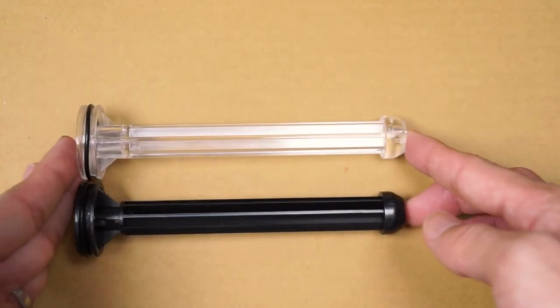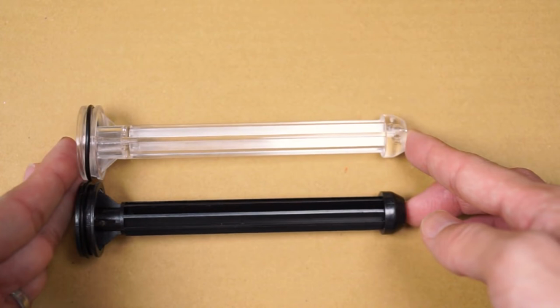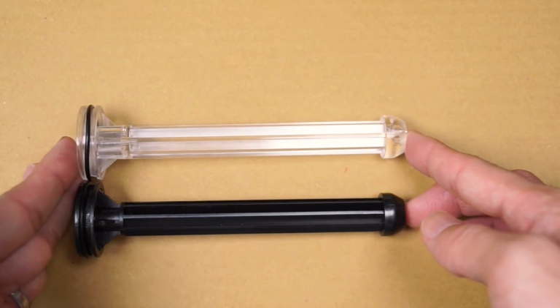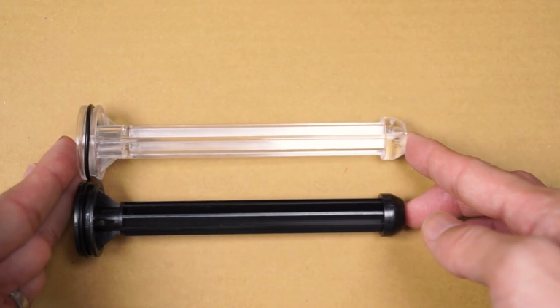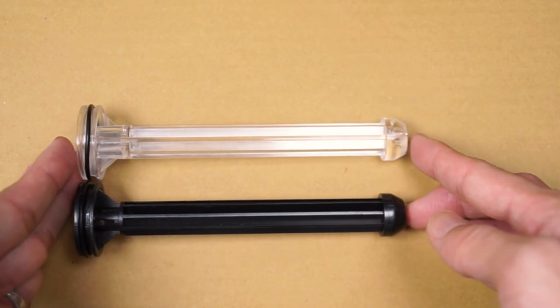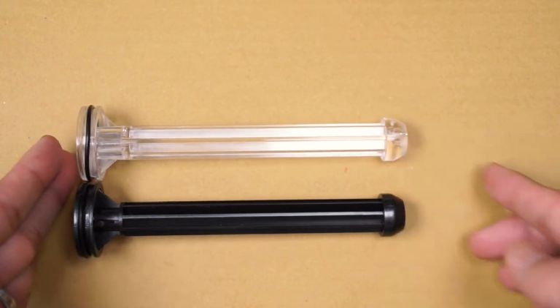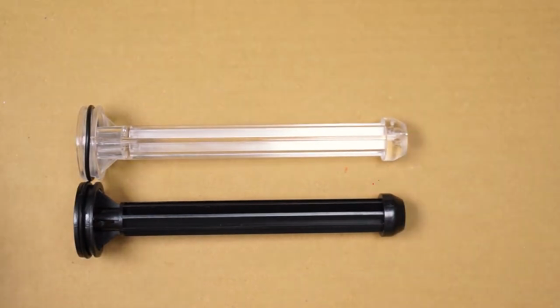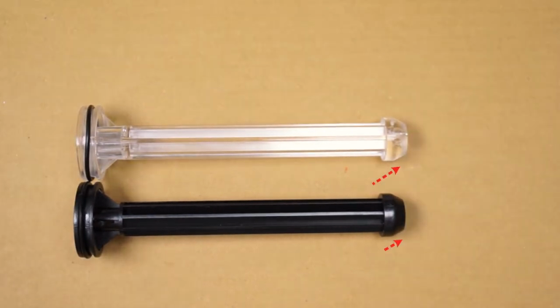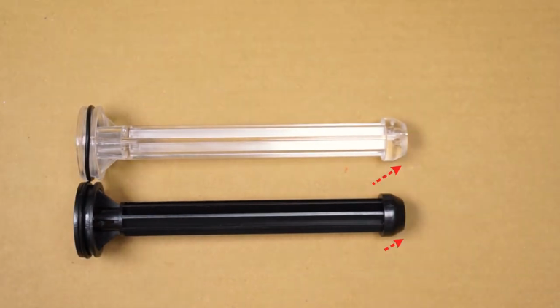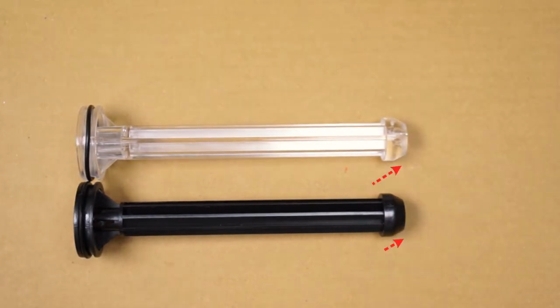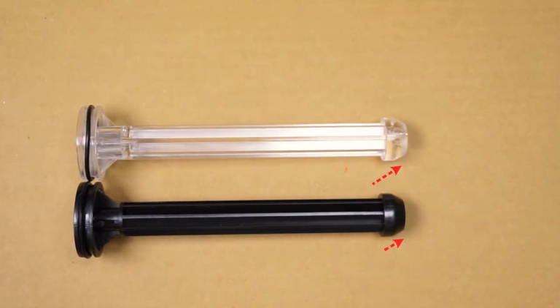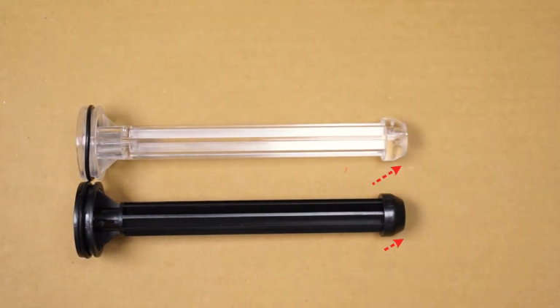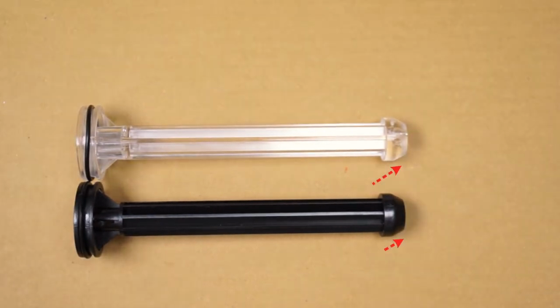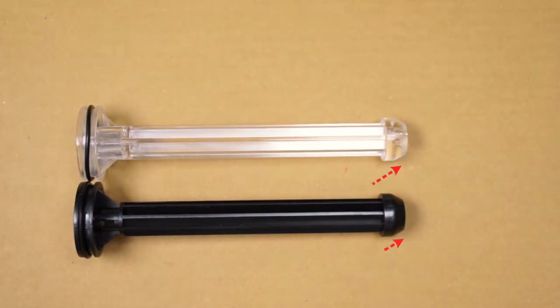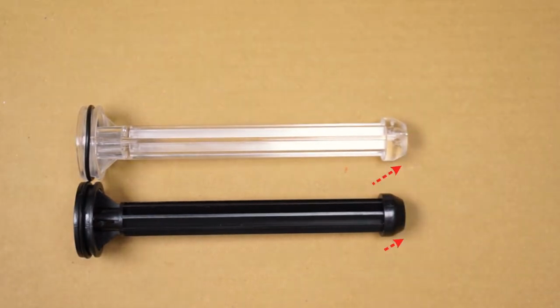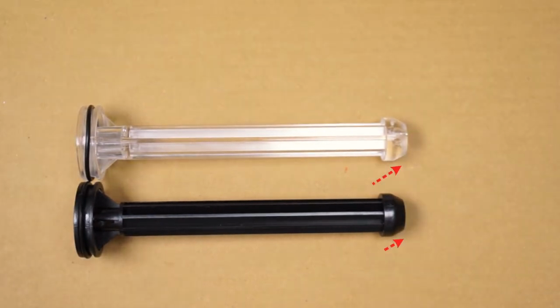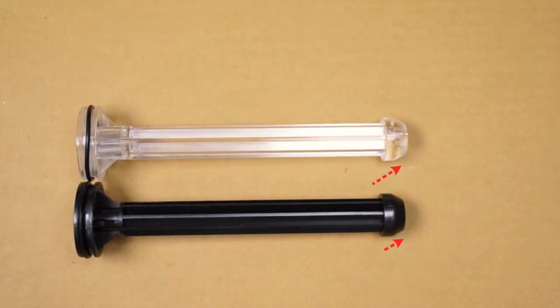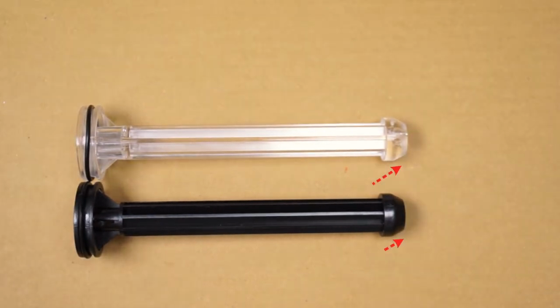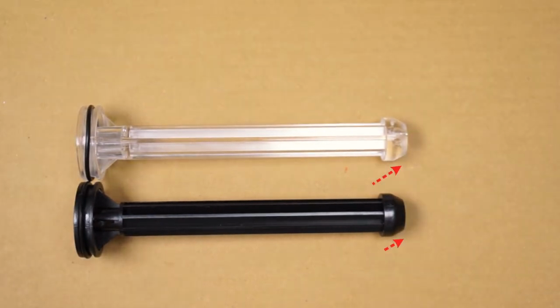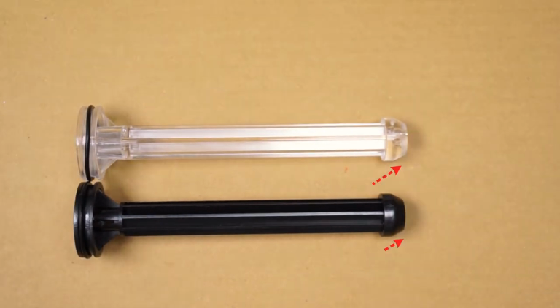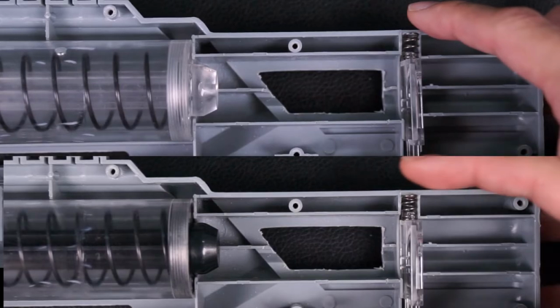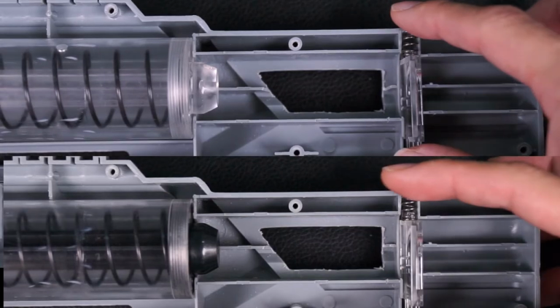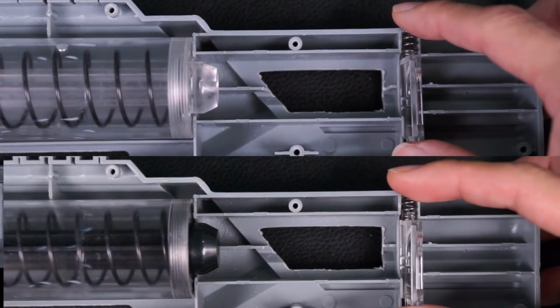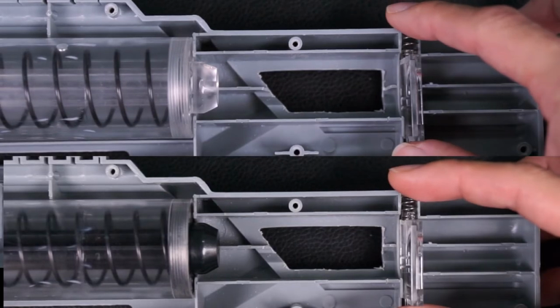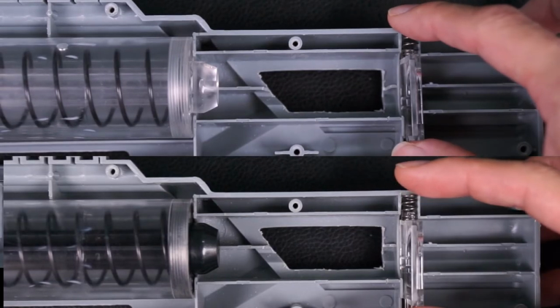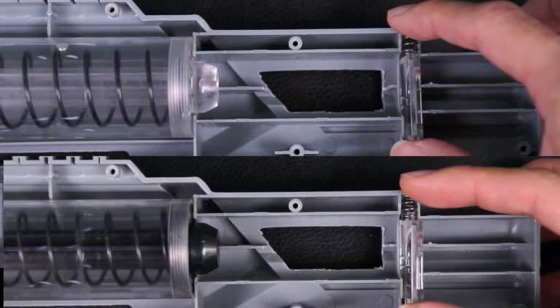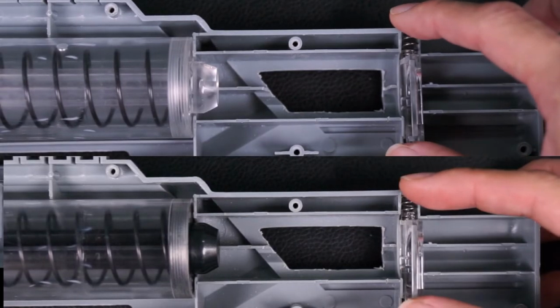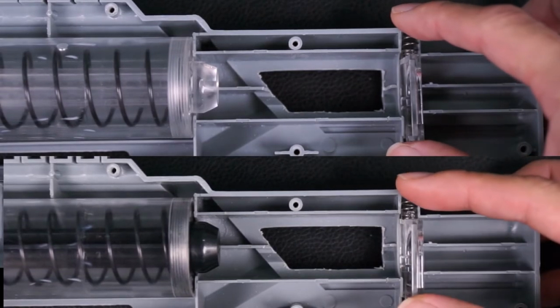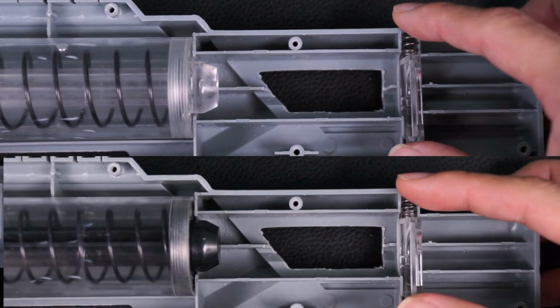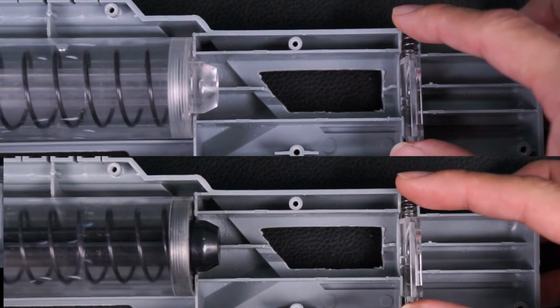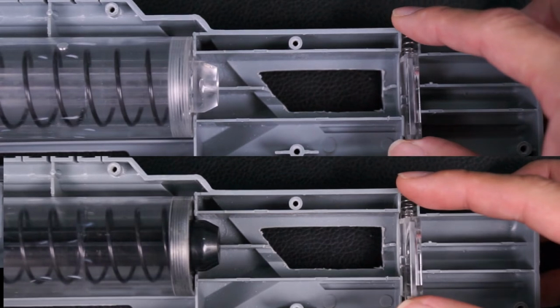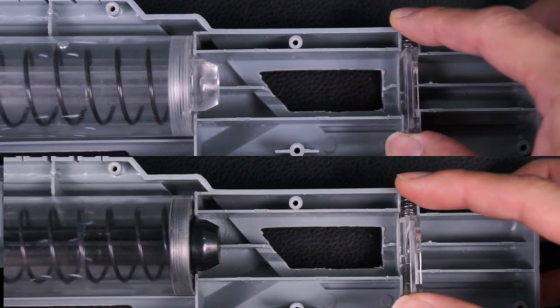Another improvement is the plunger rod has been lengthened to promote a better catch as we prime the blaster, as shown in the following demo.